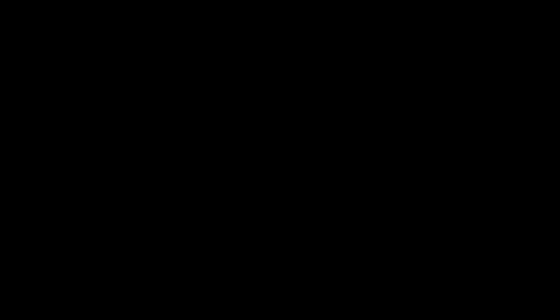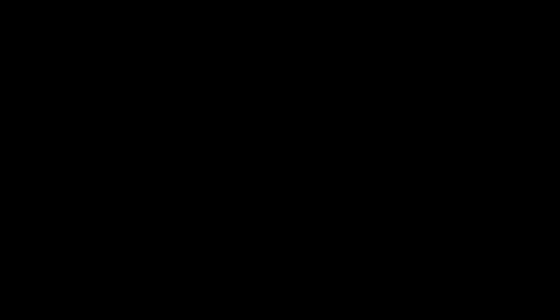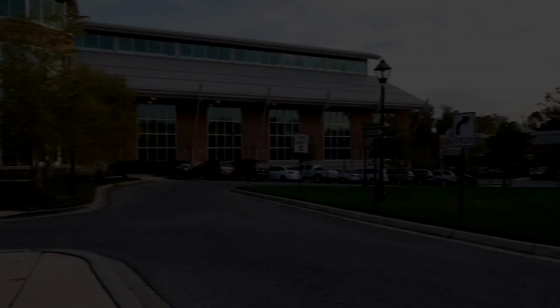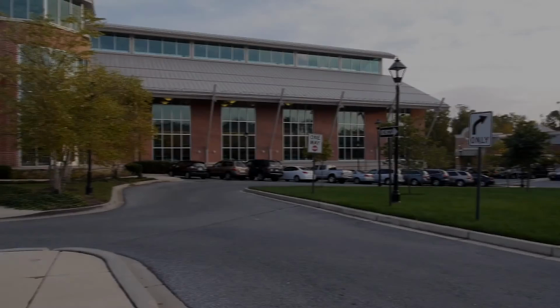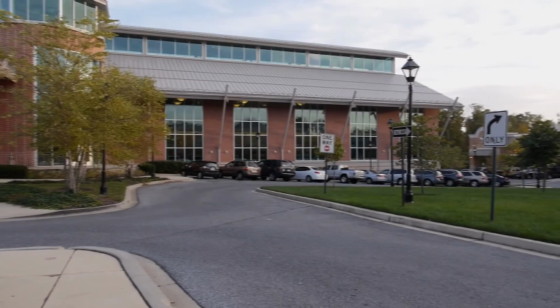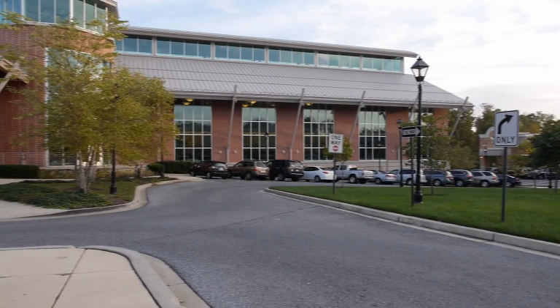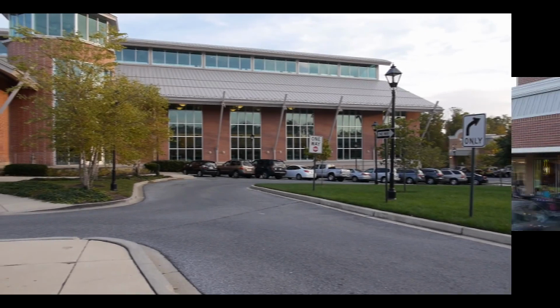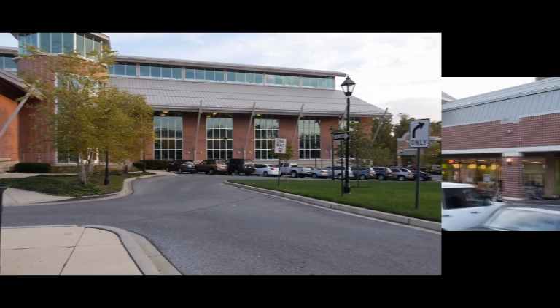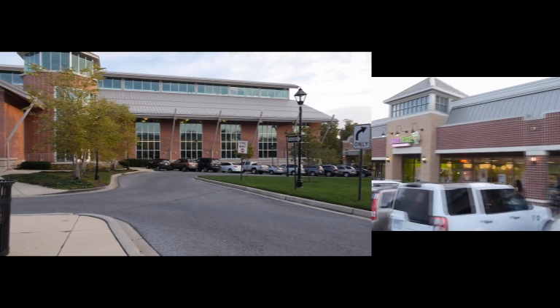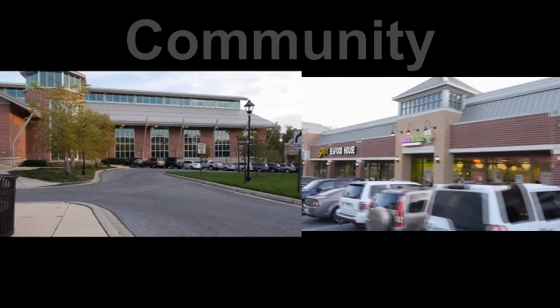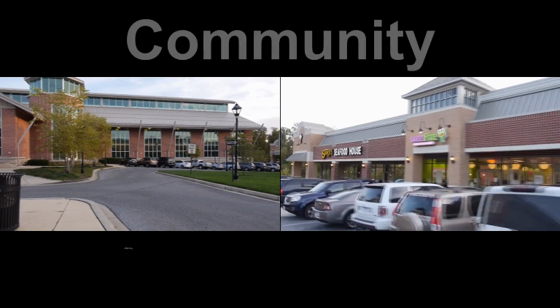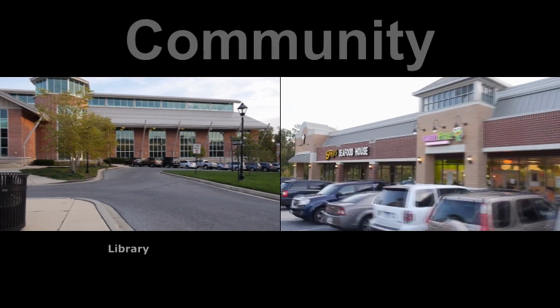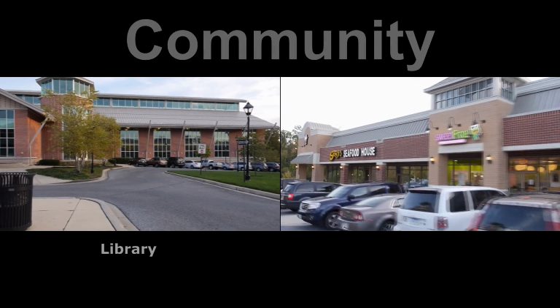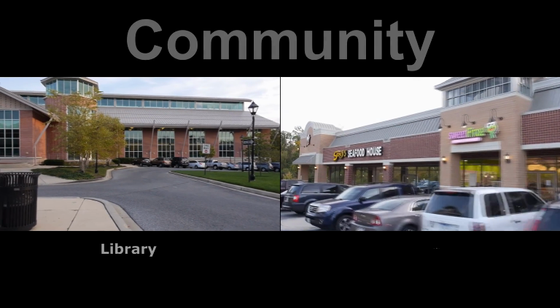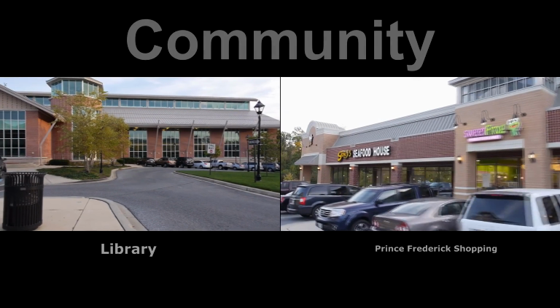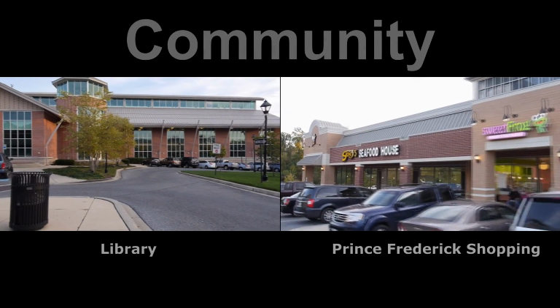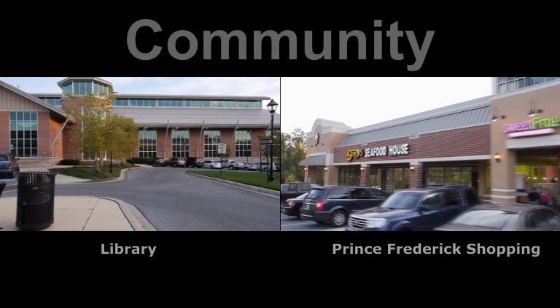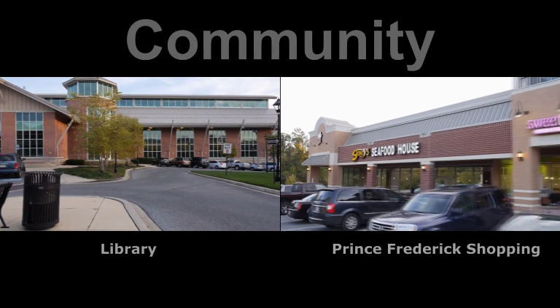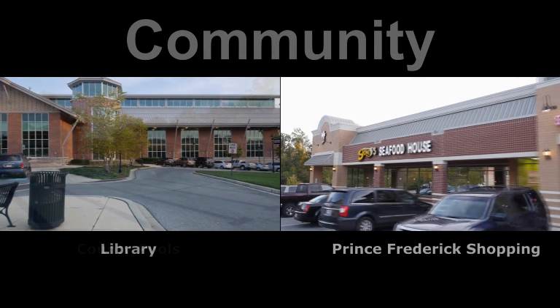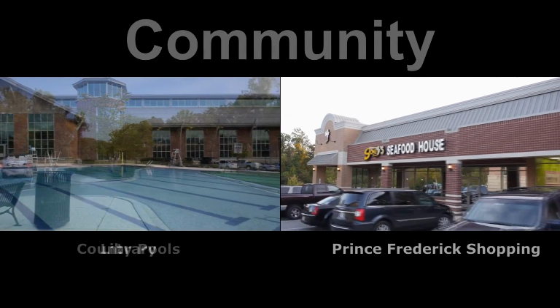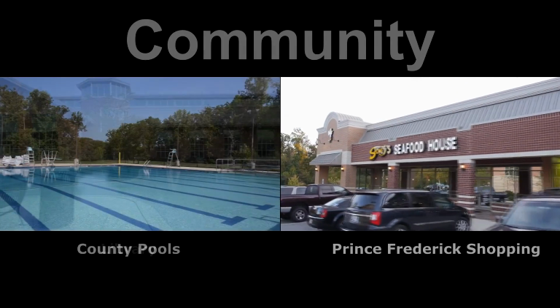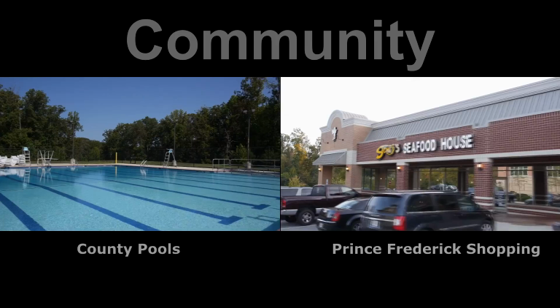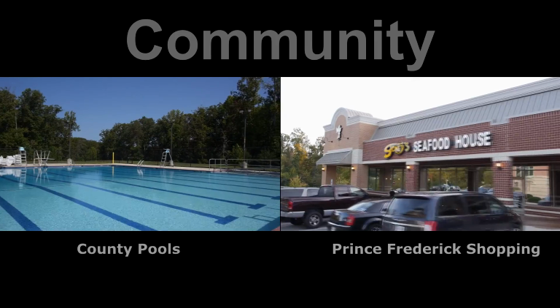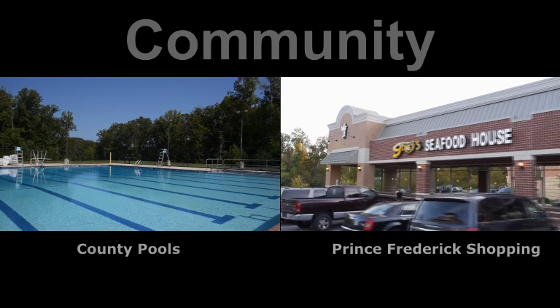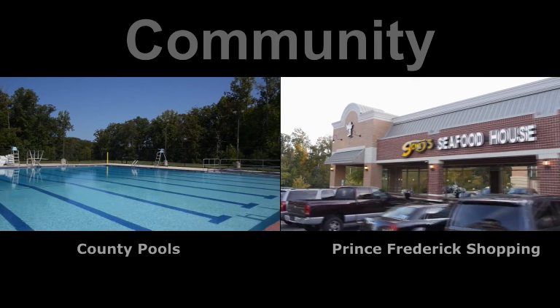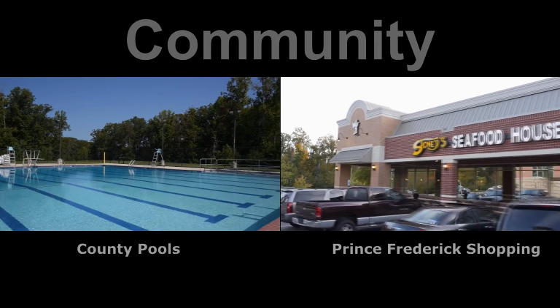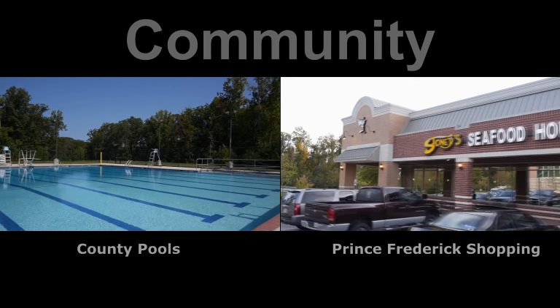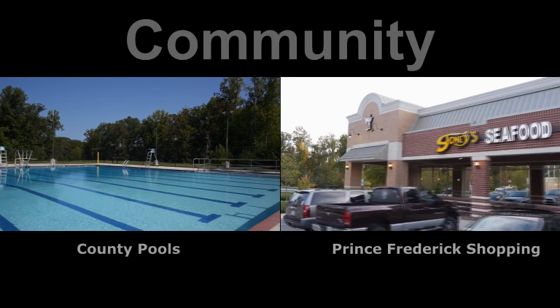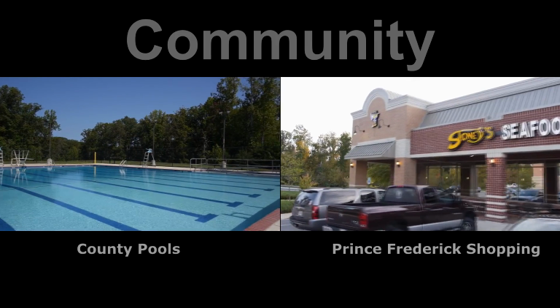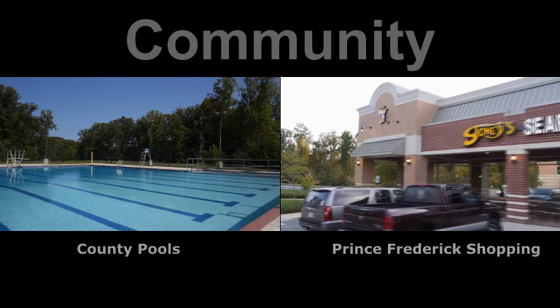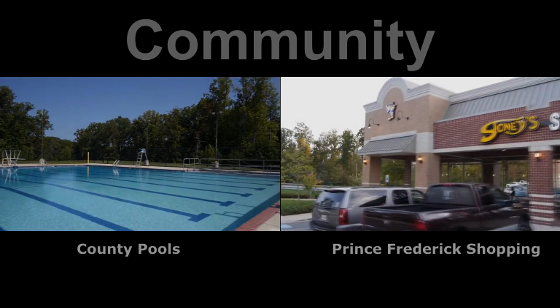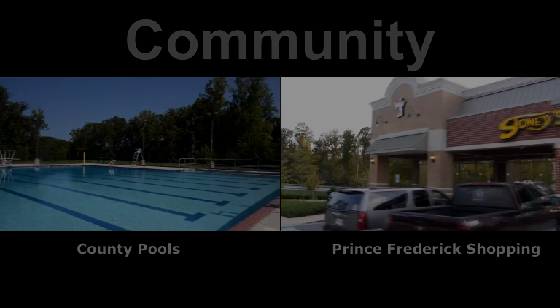The home is conveniently located close to Route 2-4, and there's plenty of shopping, restaurants, and entertainment in nearby Prince Frederick.